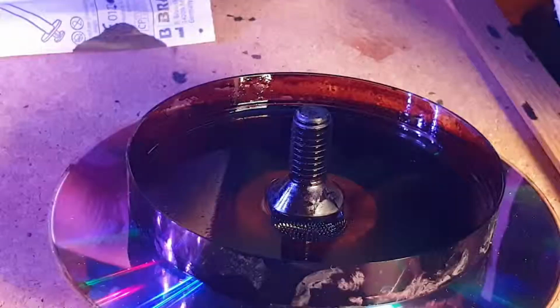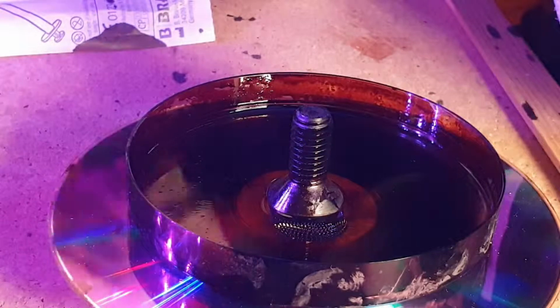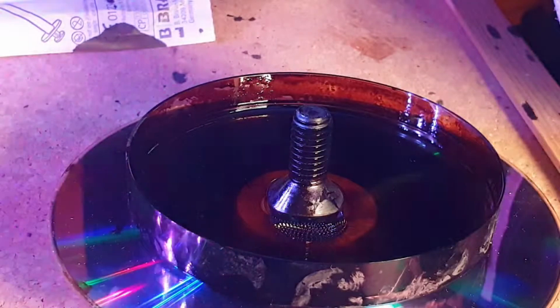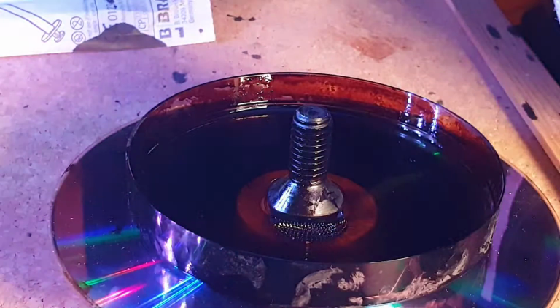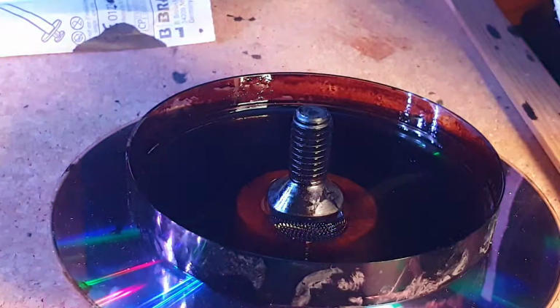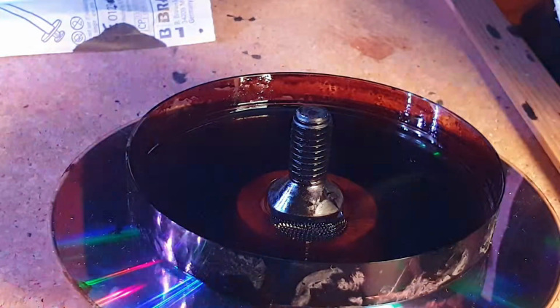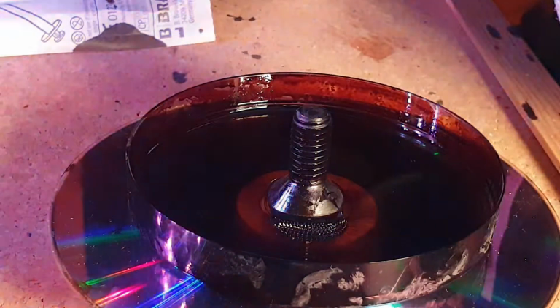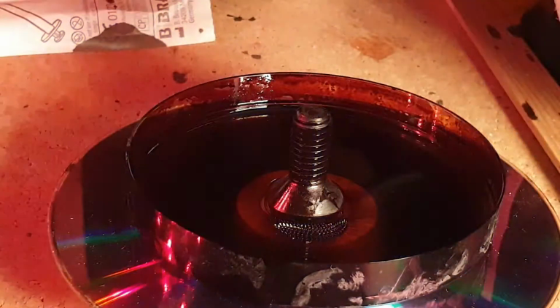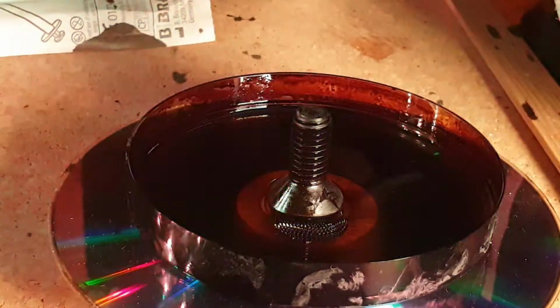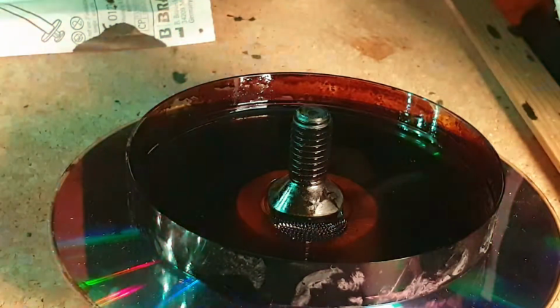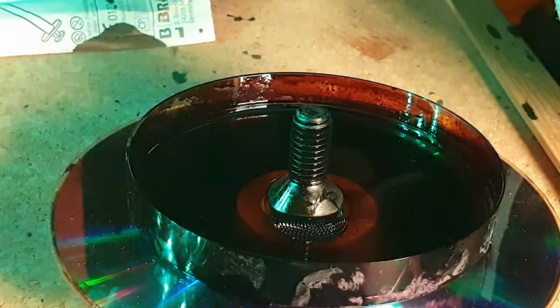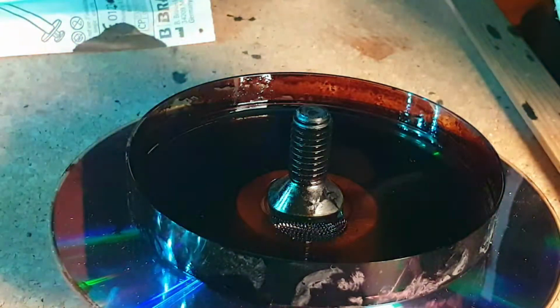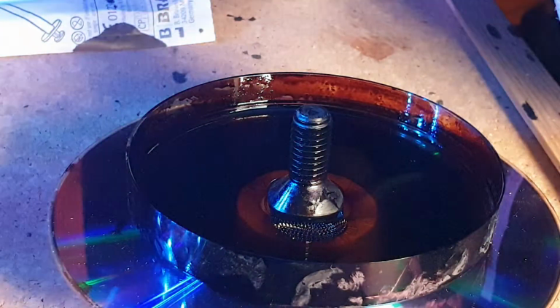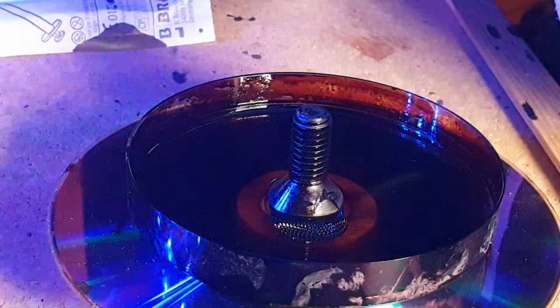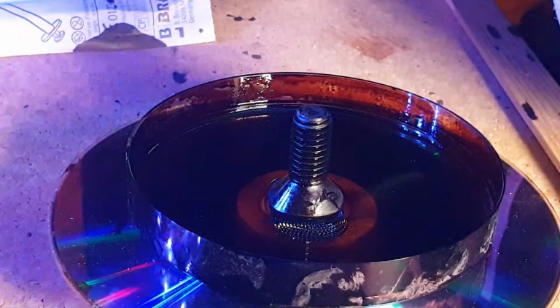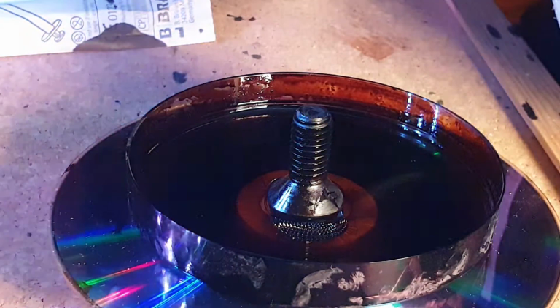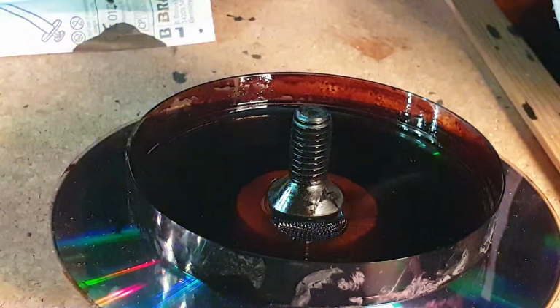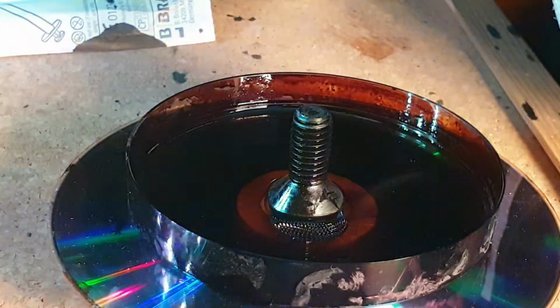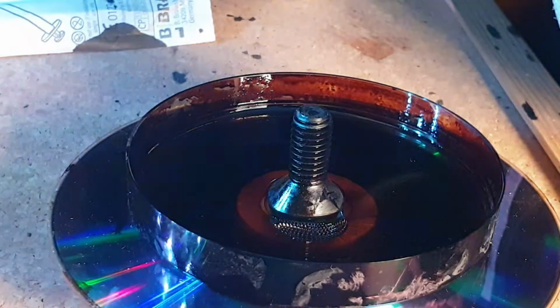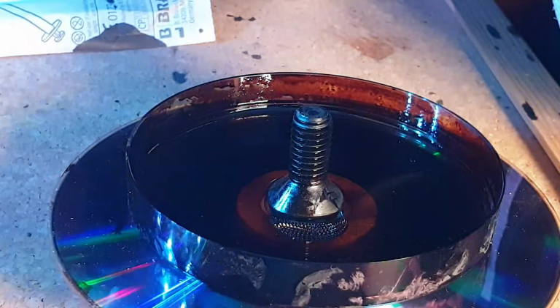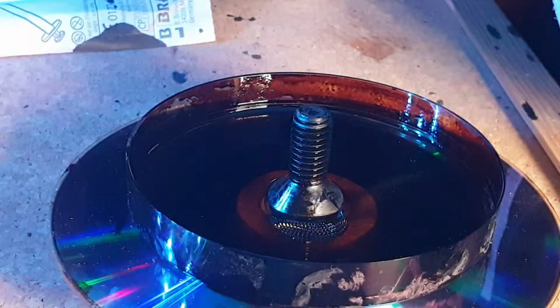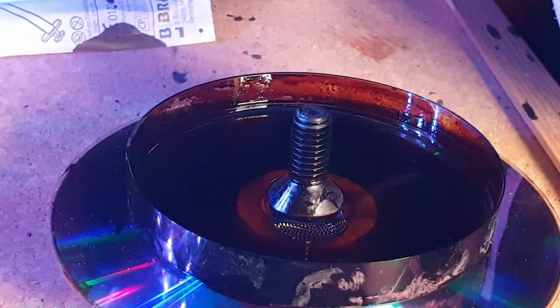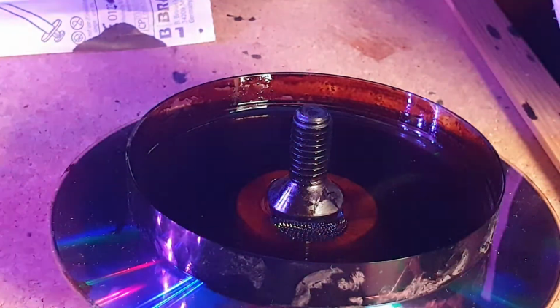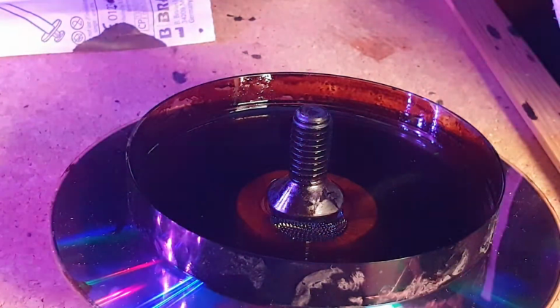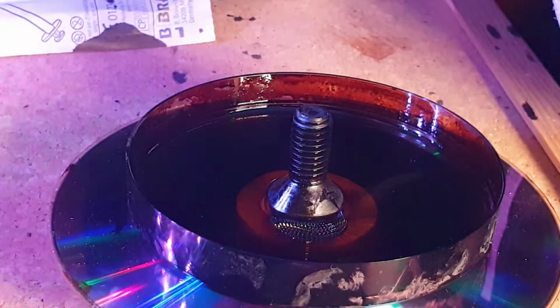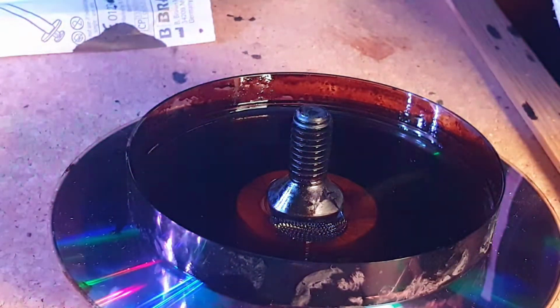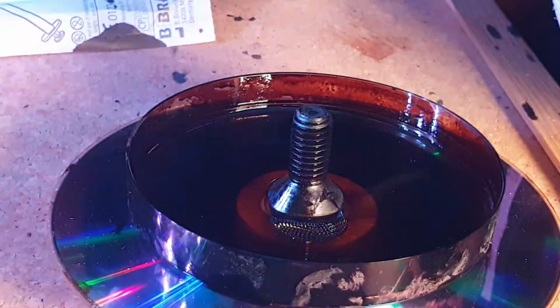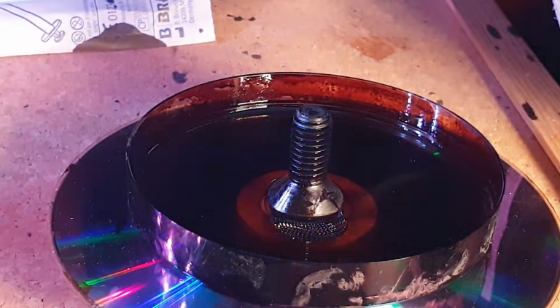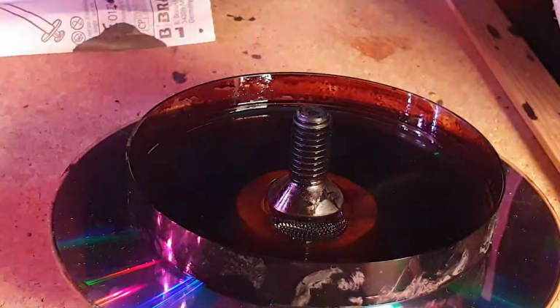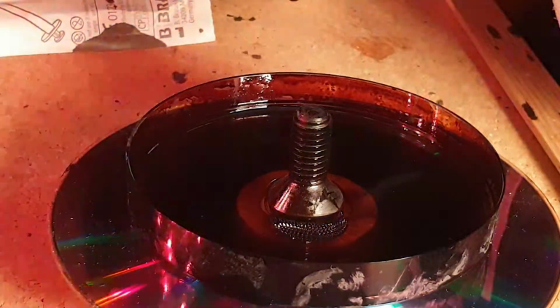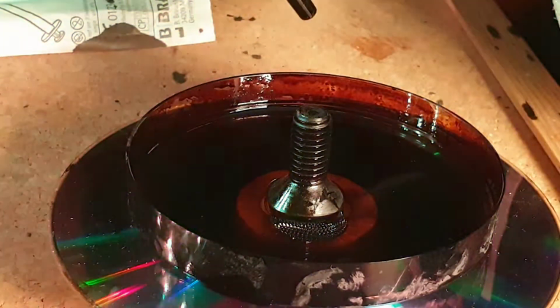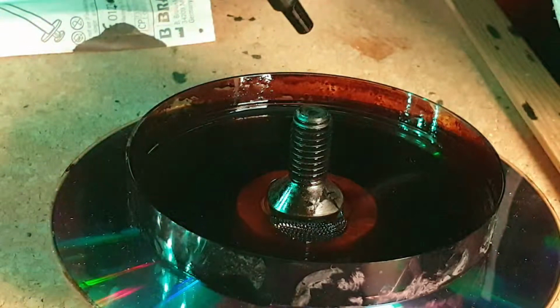Hello and welcome. This is a short video showing the setup I used when taking ferrofluid.